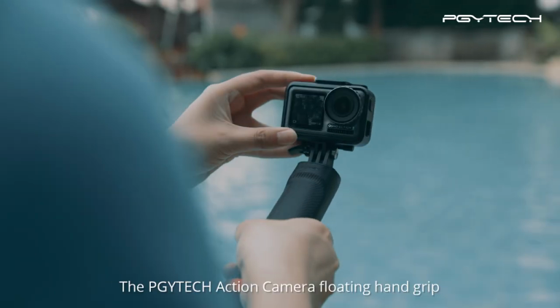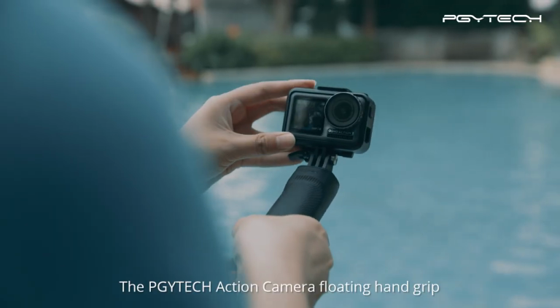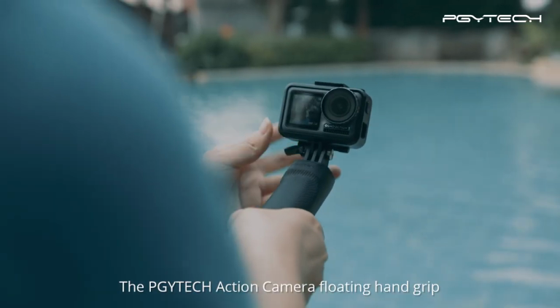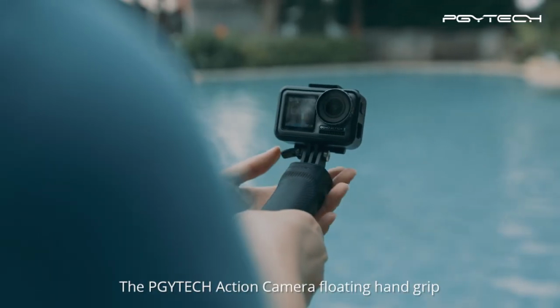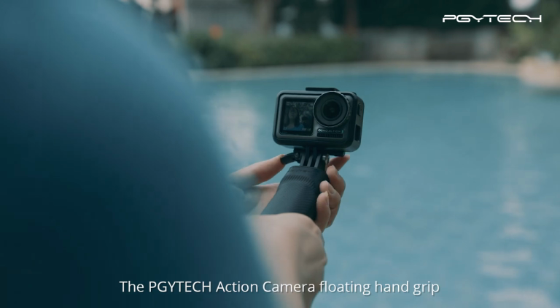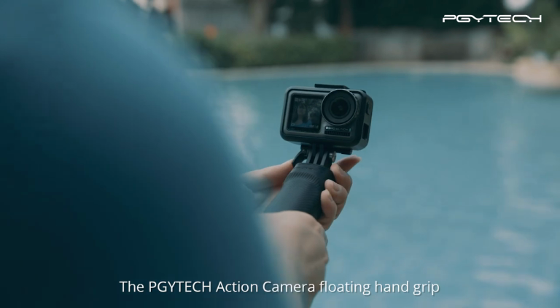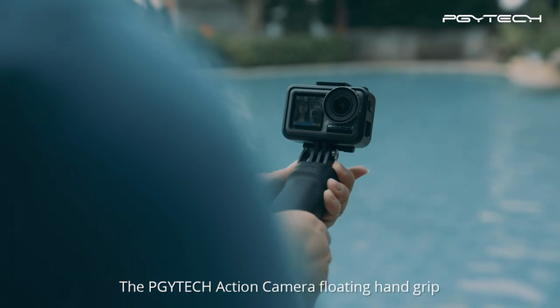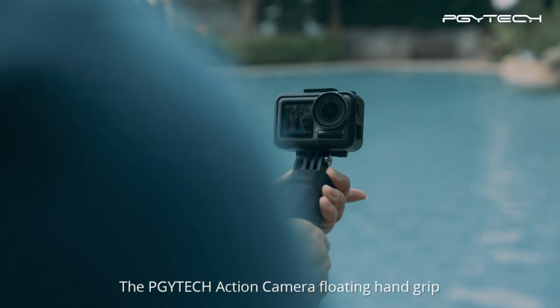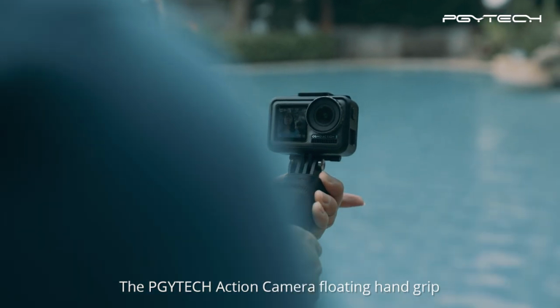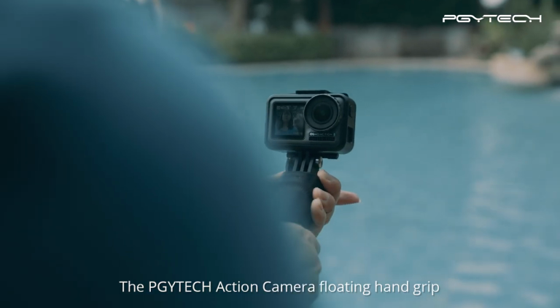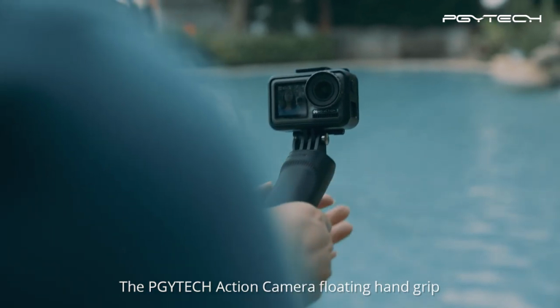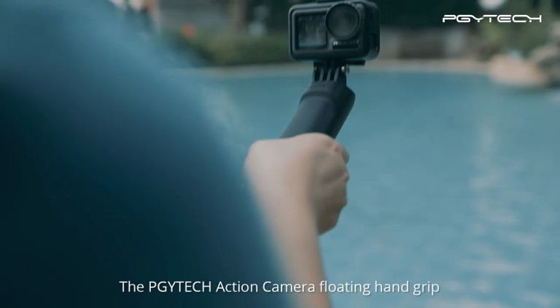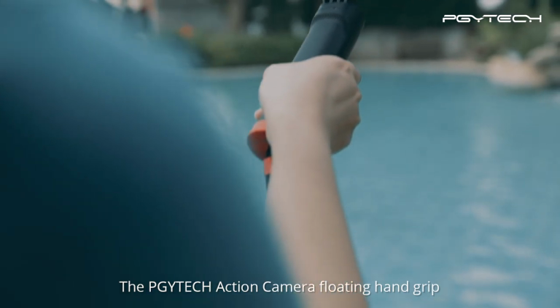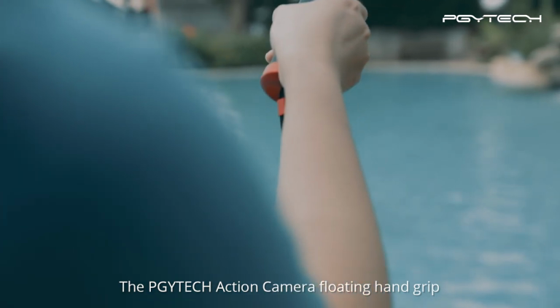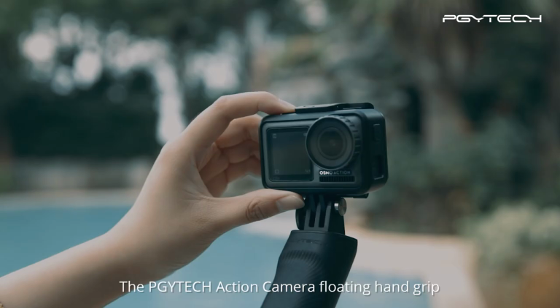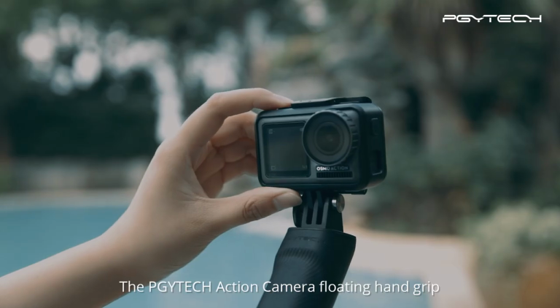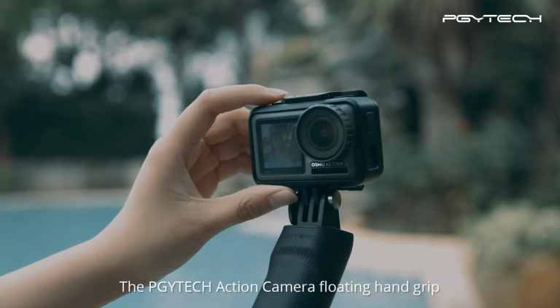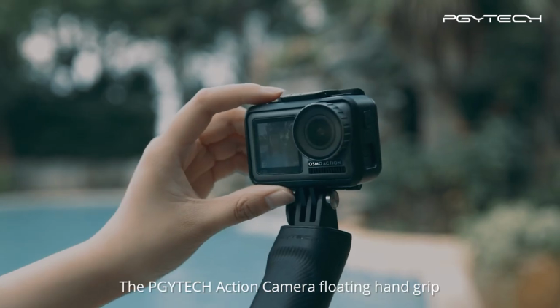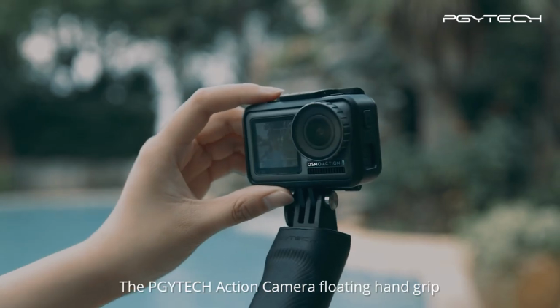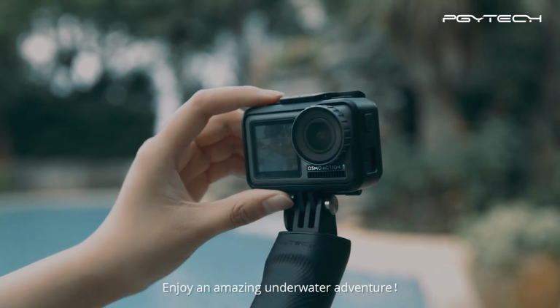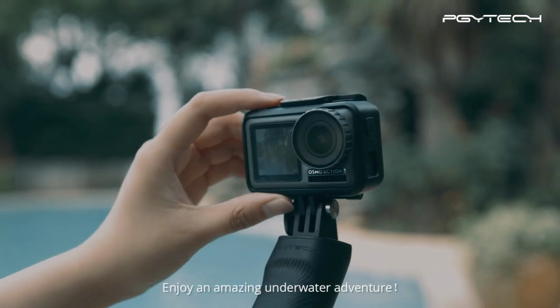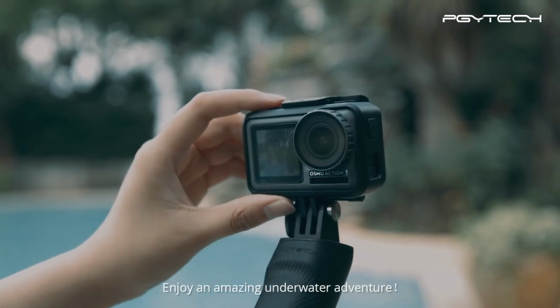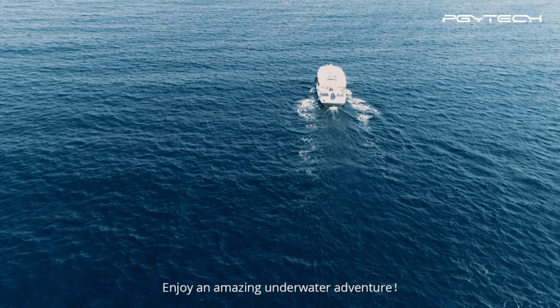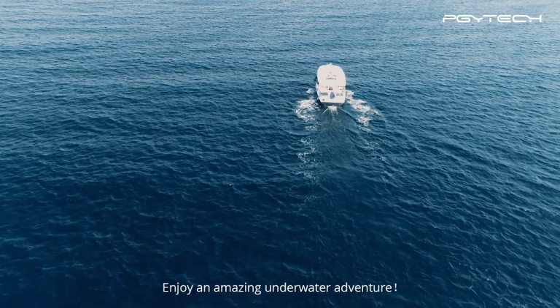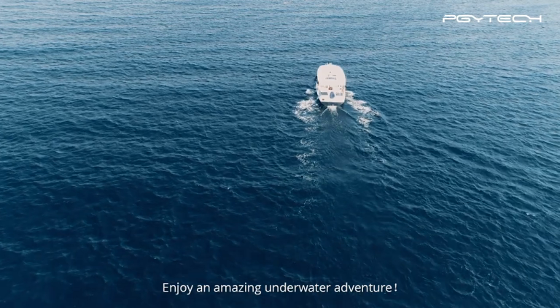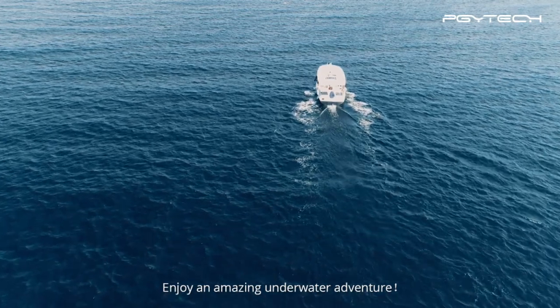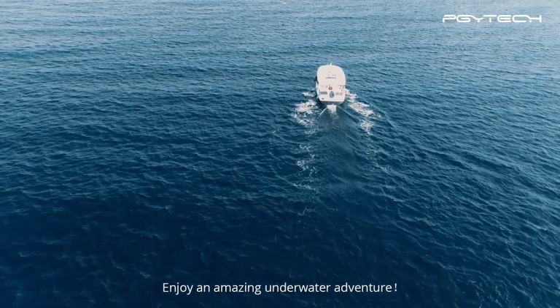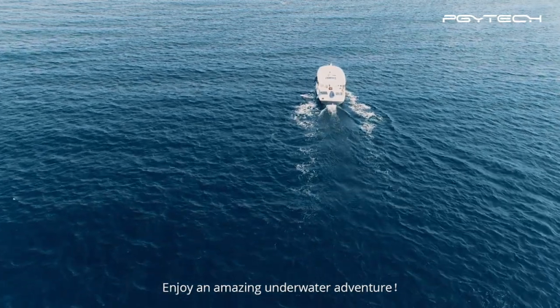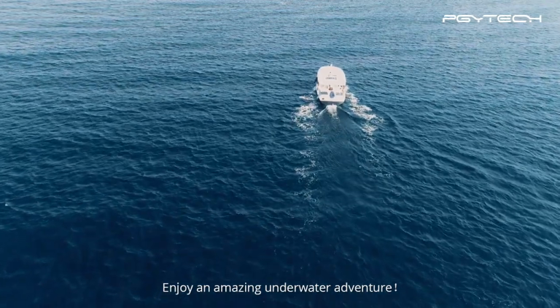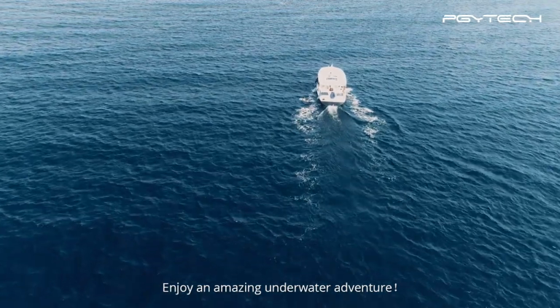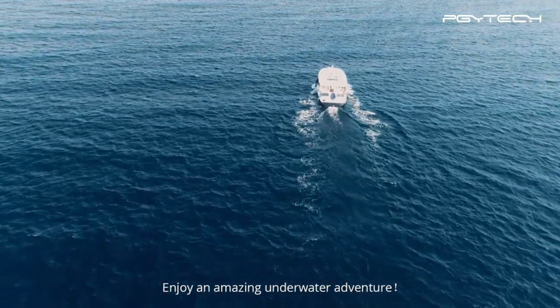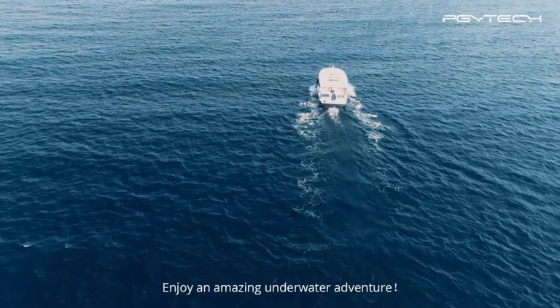The PGY-TECH Action Camera Floating Hand Grip. Enjoy an amazing underwater adventure!